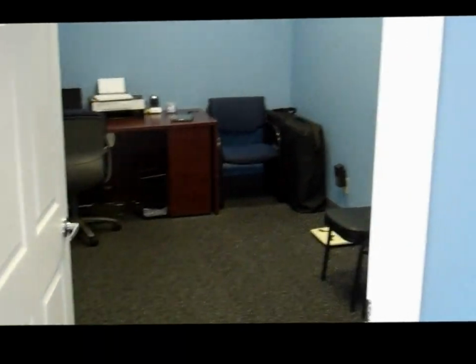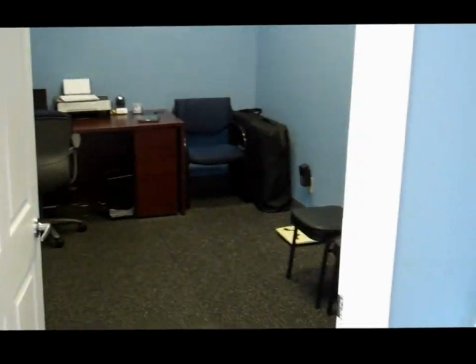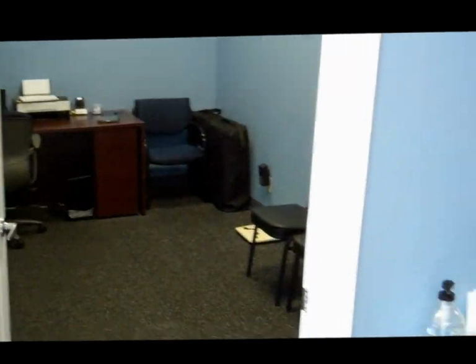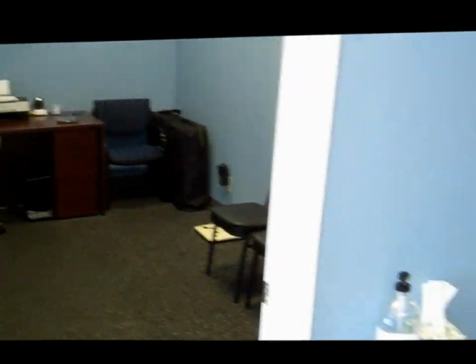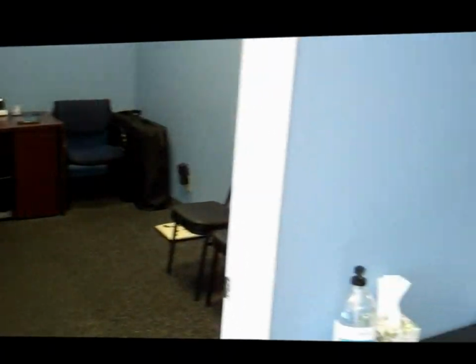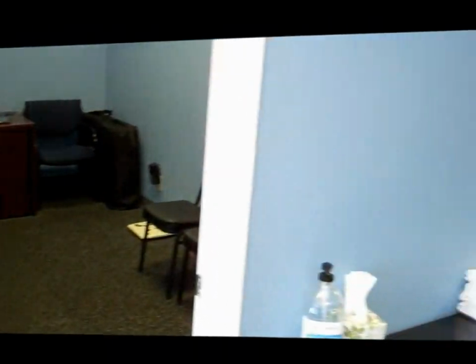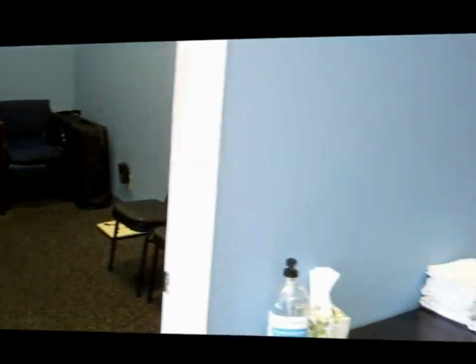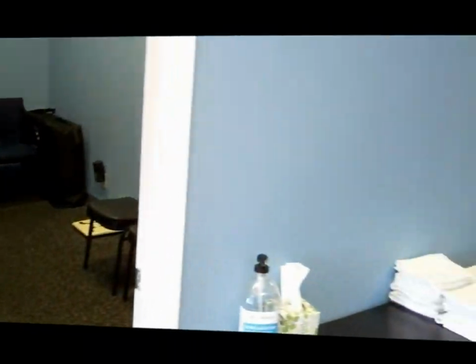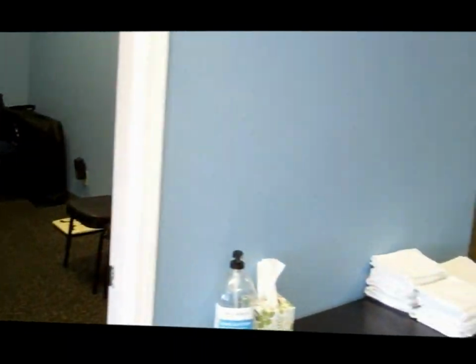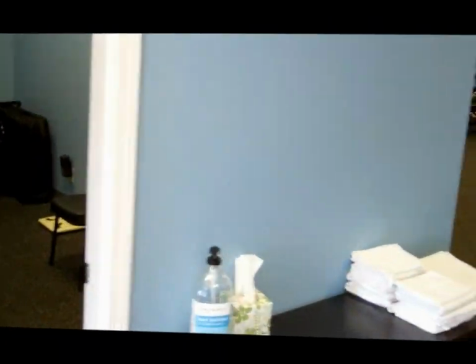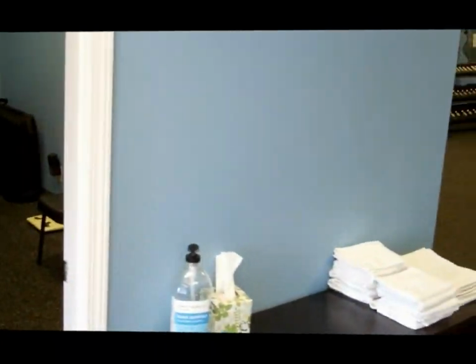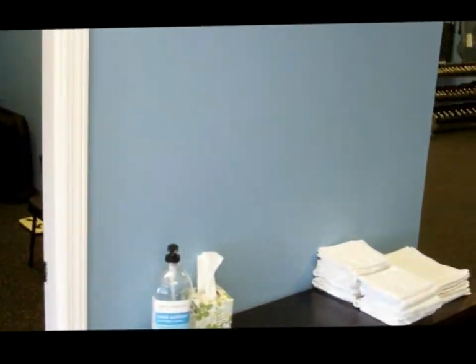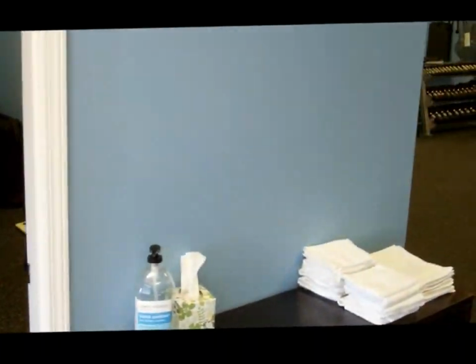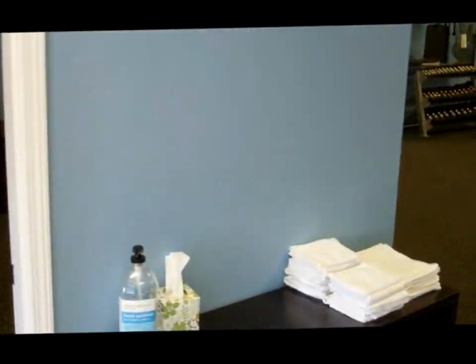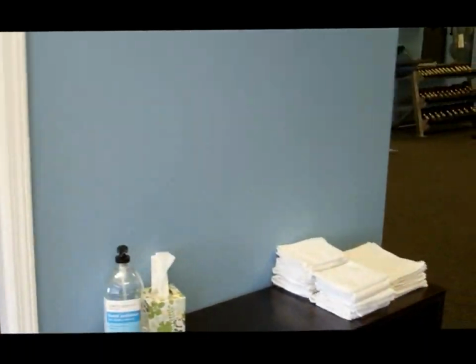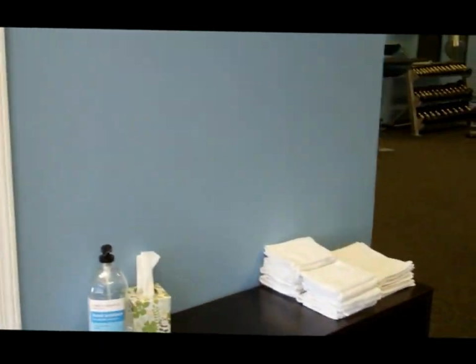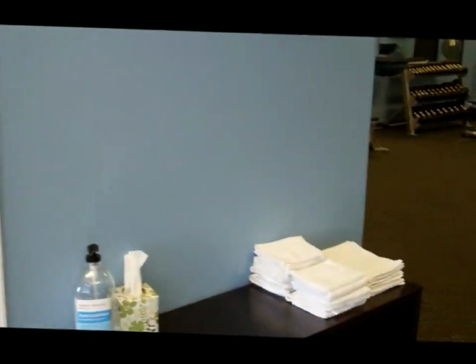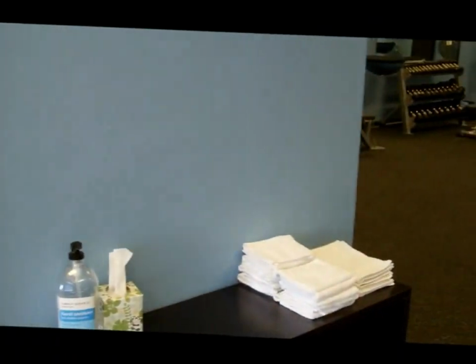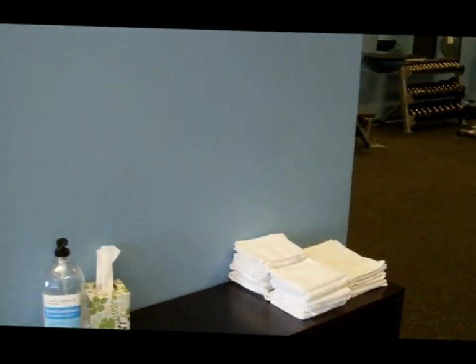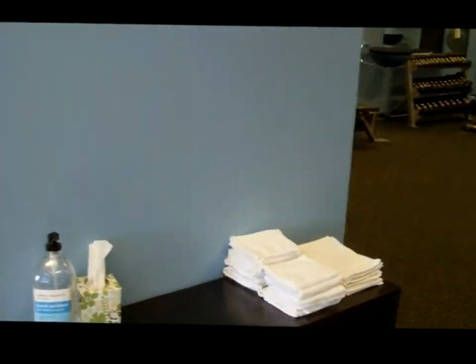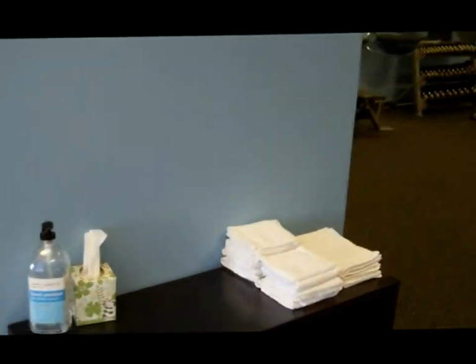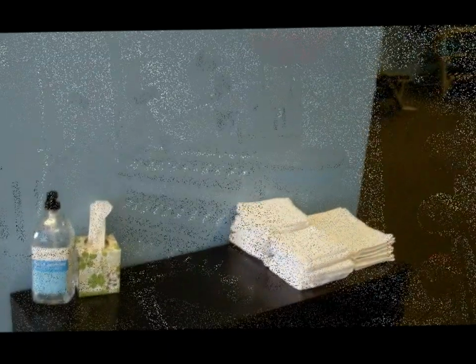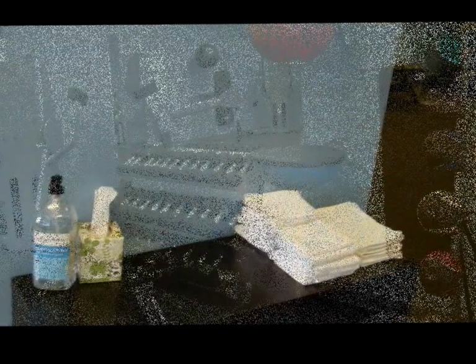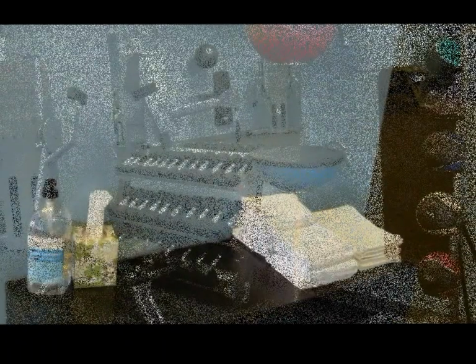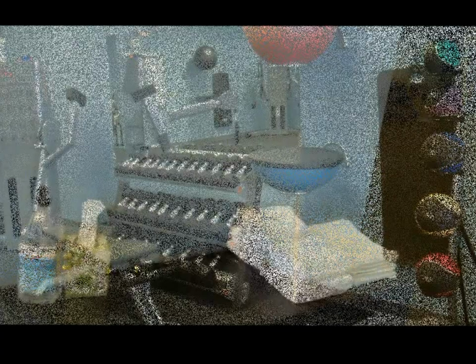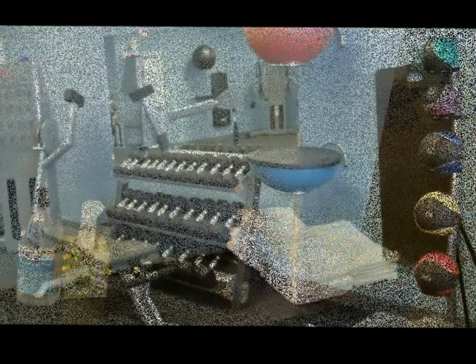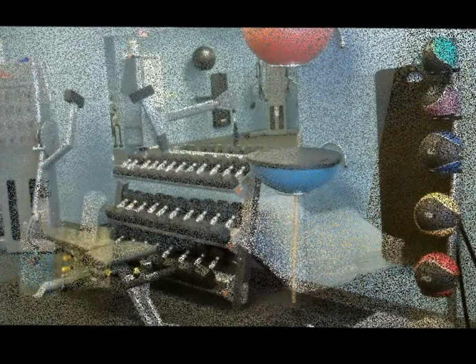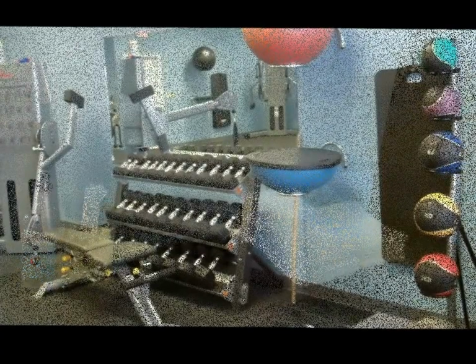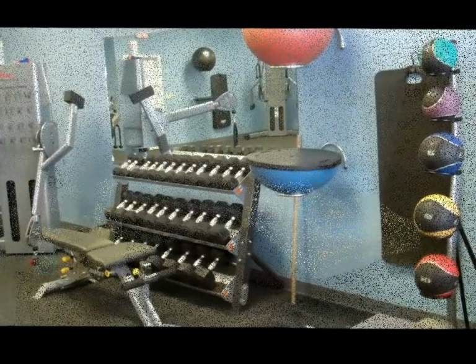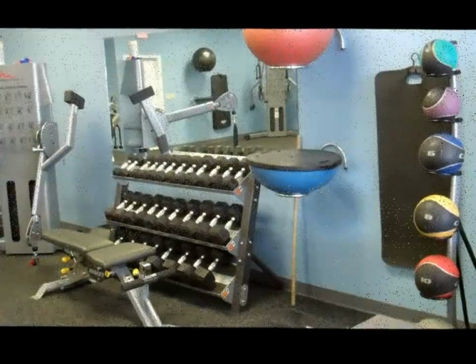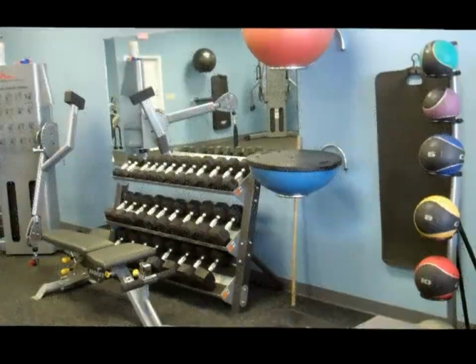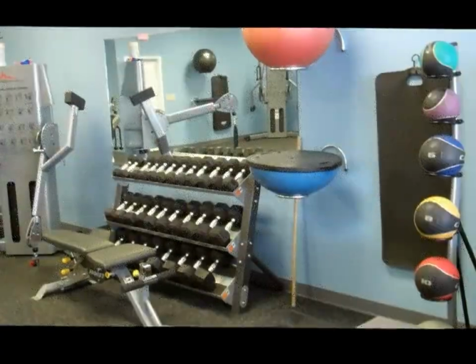Just outside the office, you'll notice we've got fresh towels — we always have fresh towels for you every time you work out. Then we move on to our workout space.